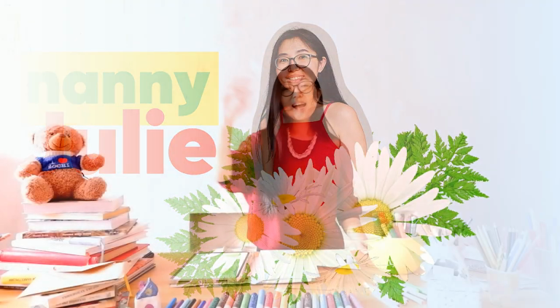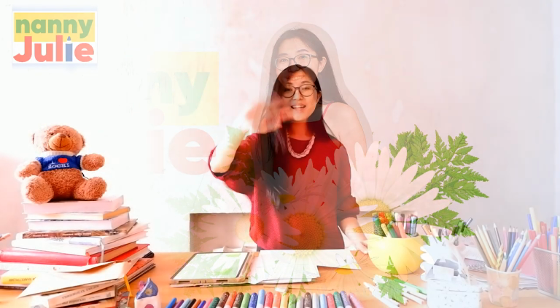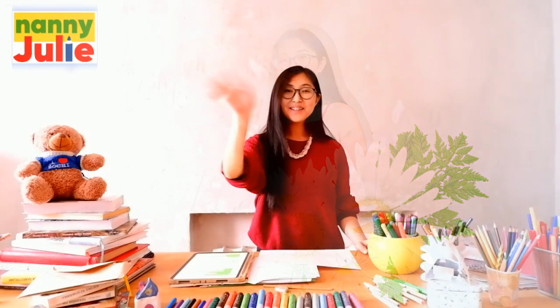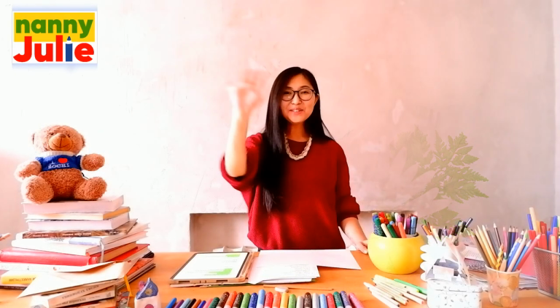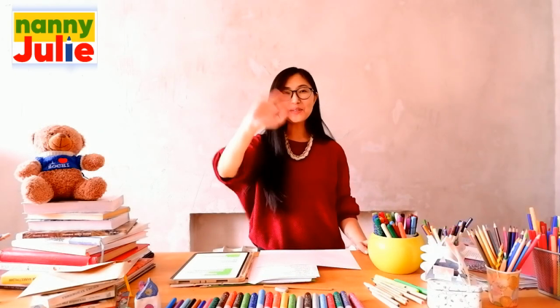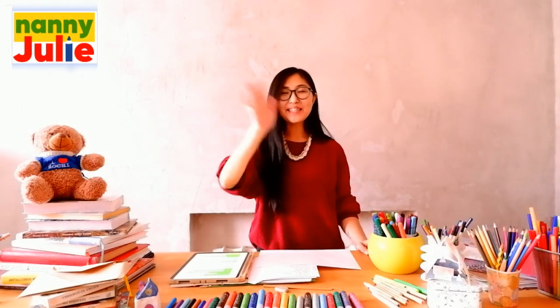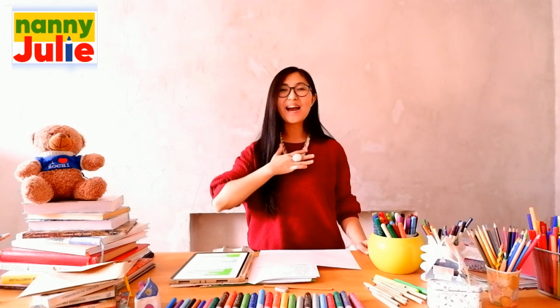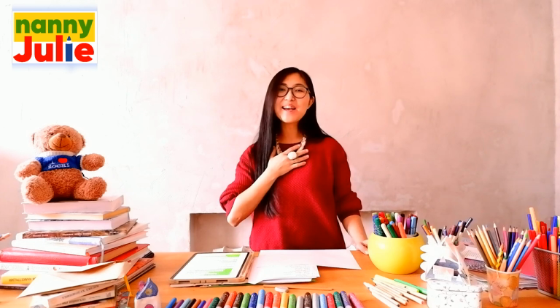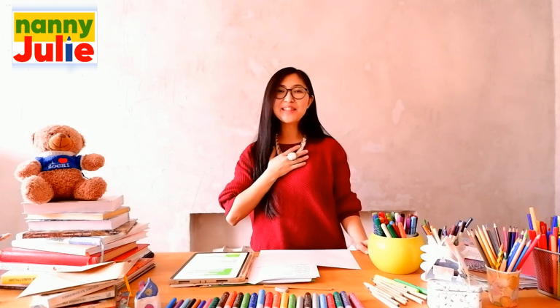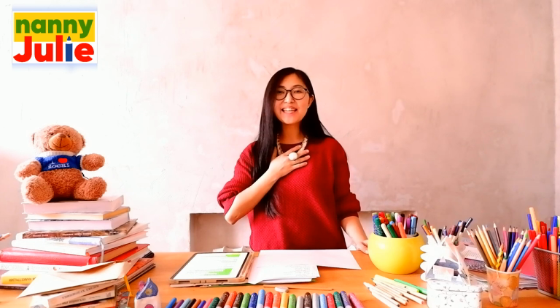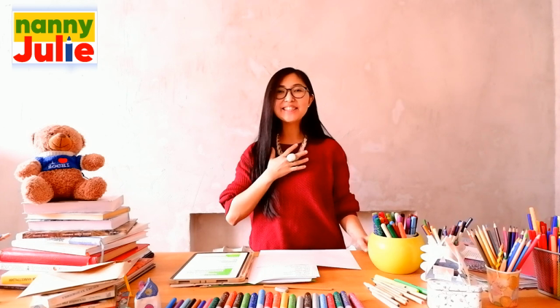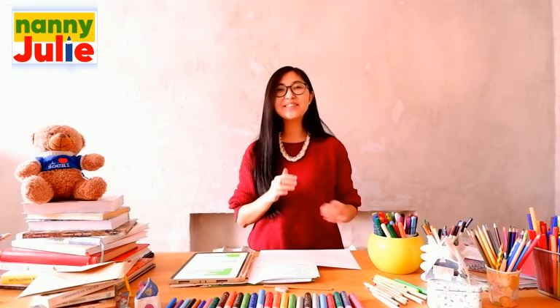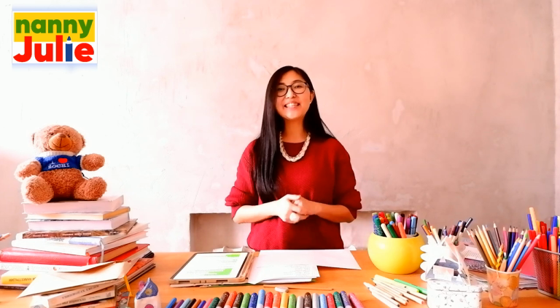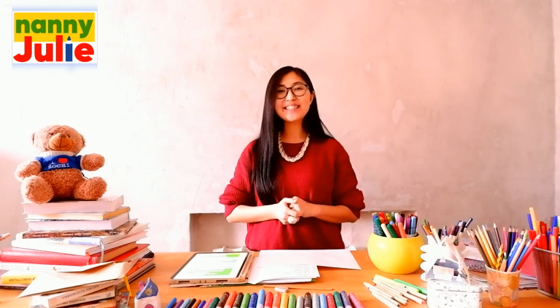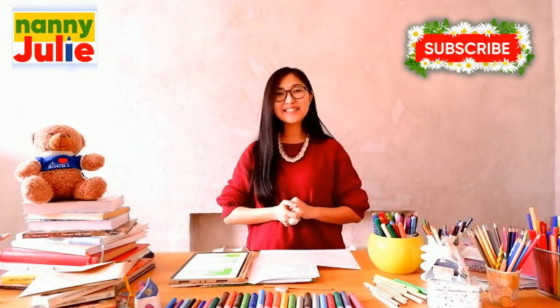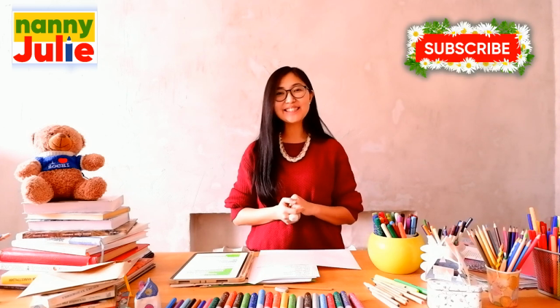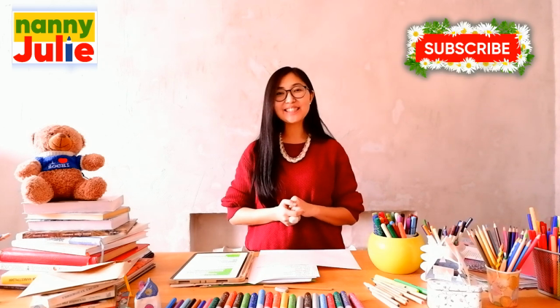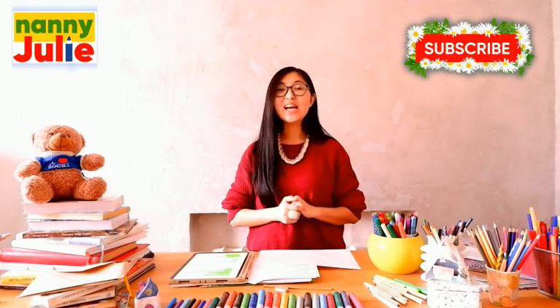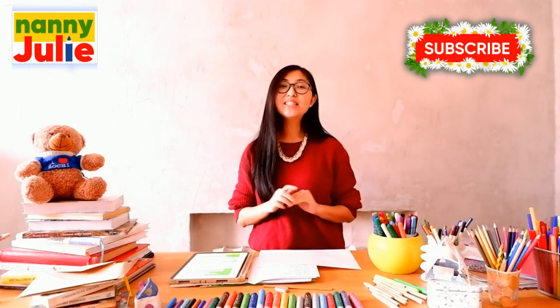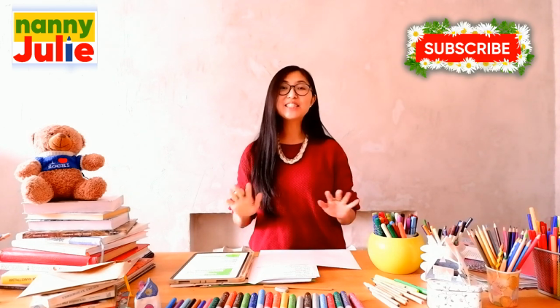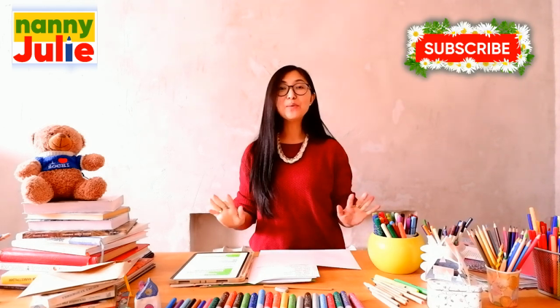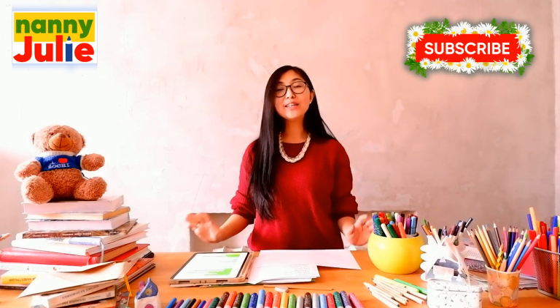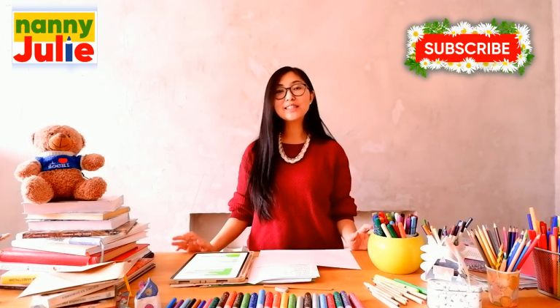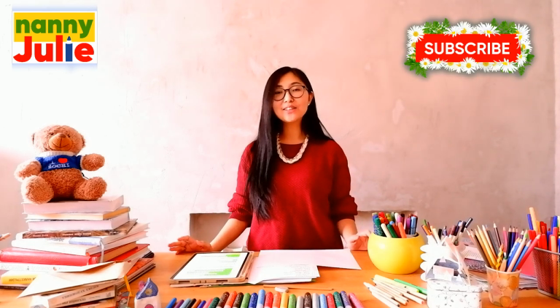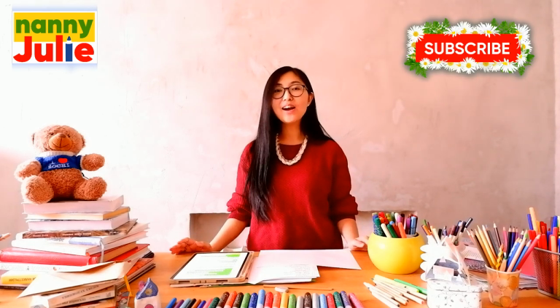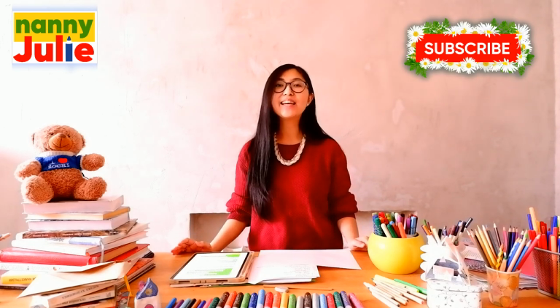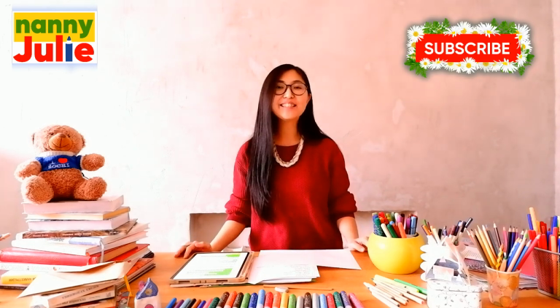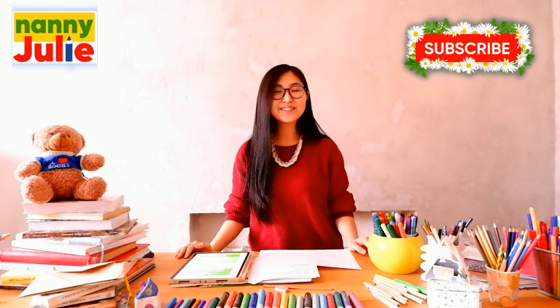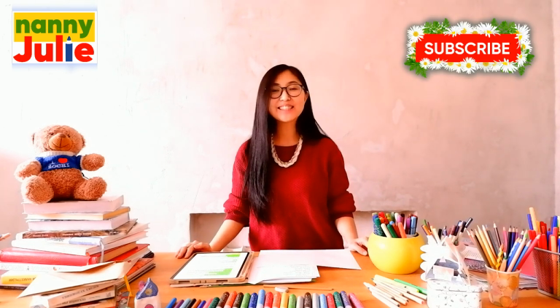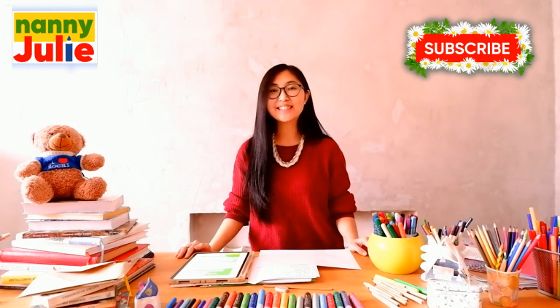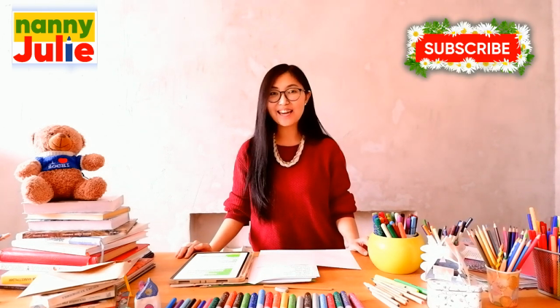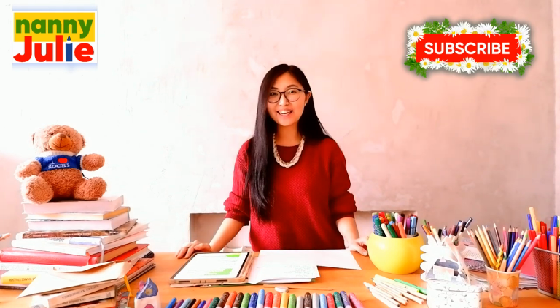Hello, sweetie! I'm Nanny Julie. Nice to see you! Today we're gonna draw a cute tiger.